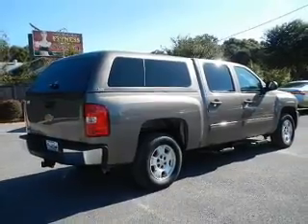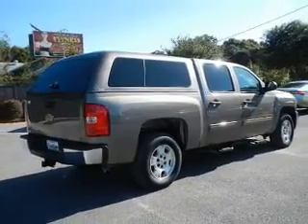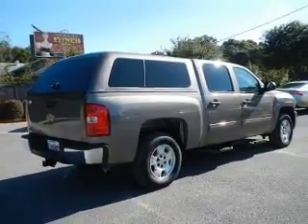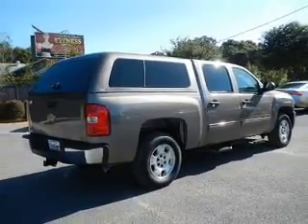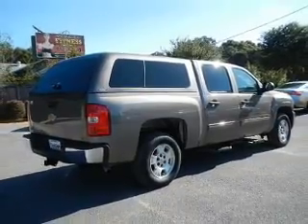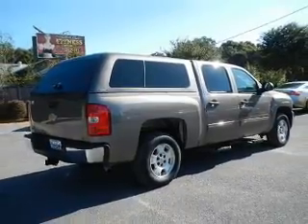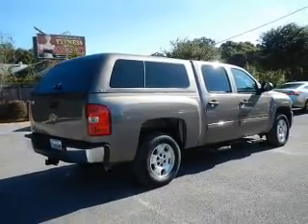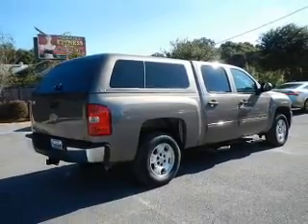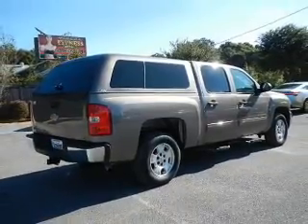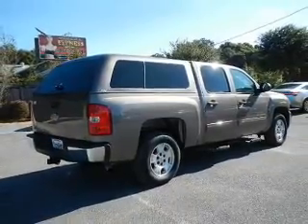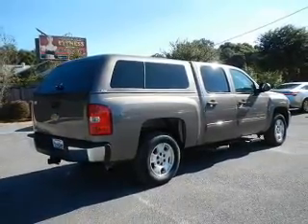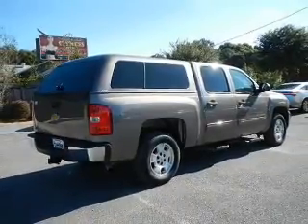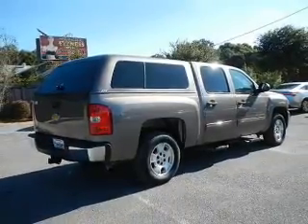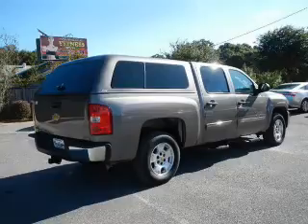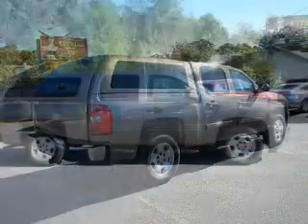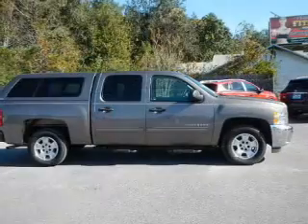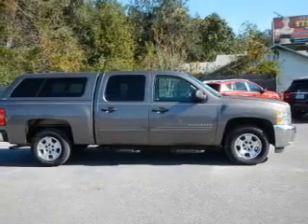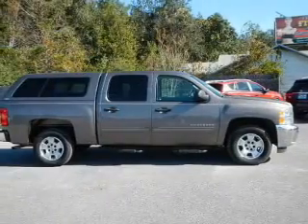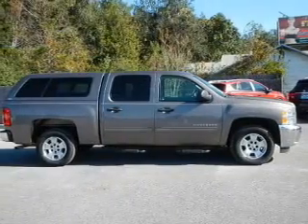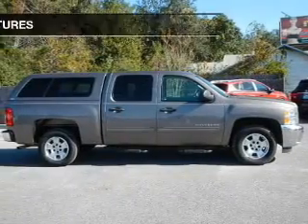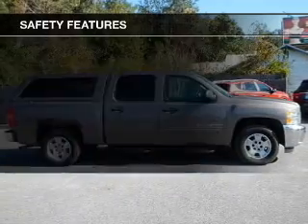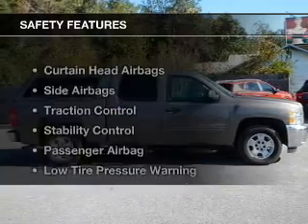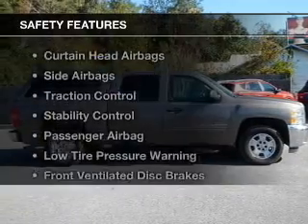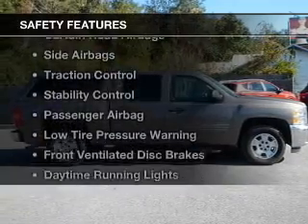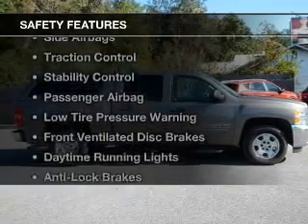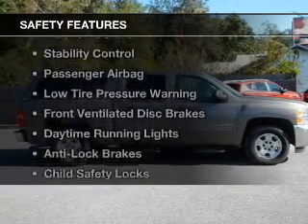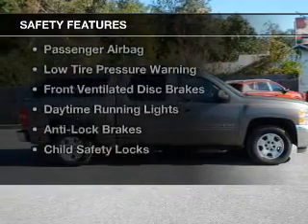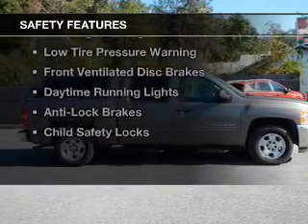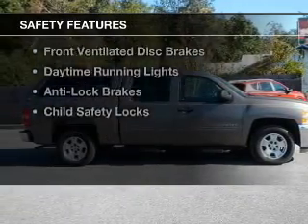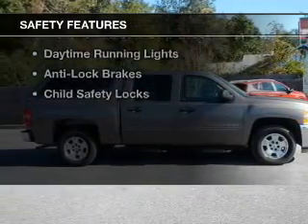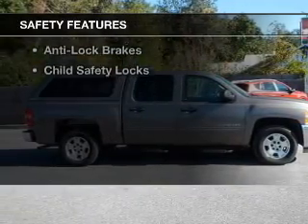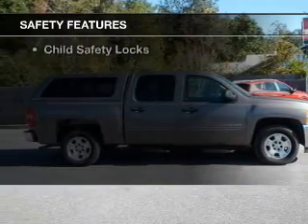An alarm system, power seats, cruise control, and keyless entry.